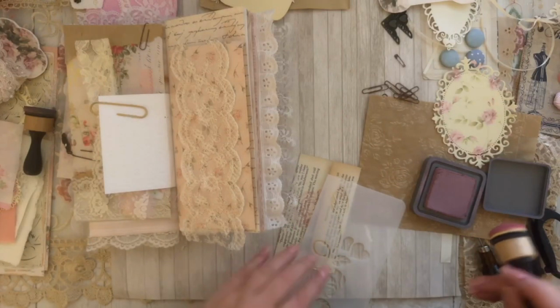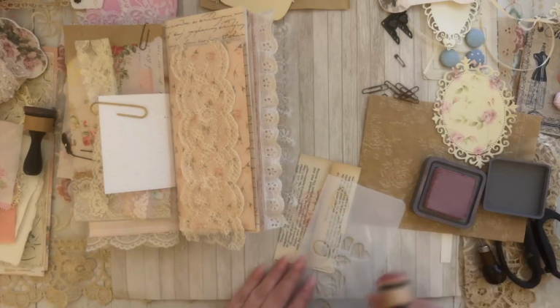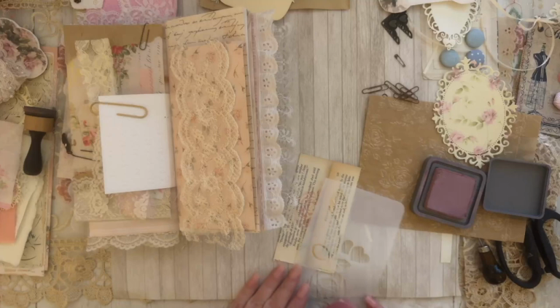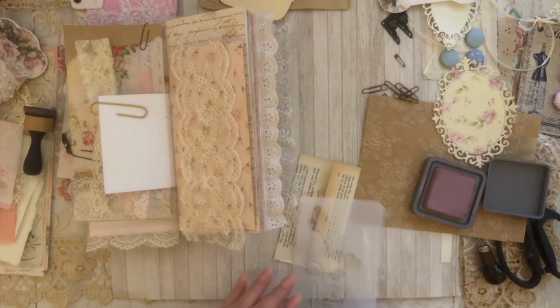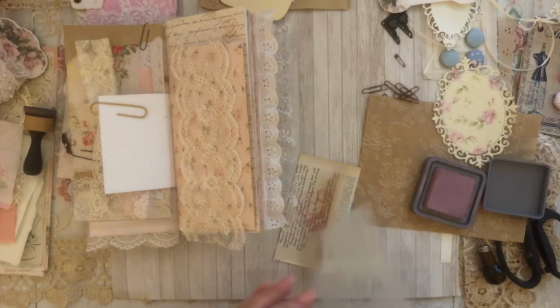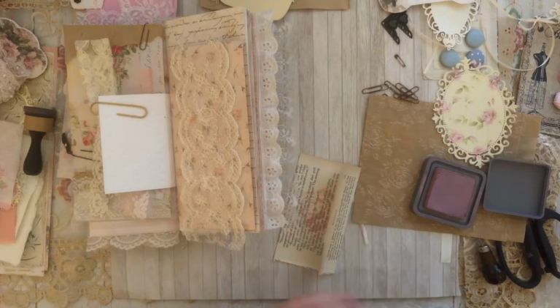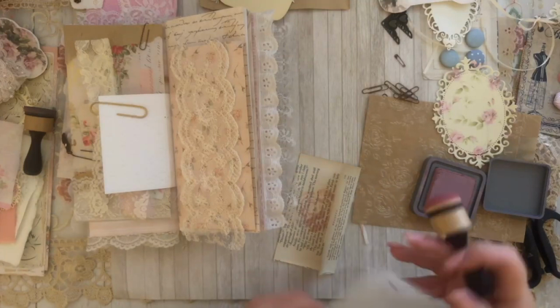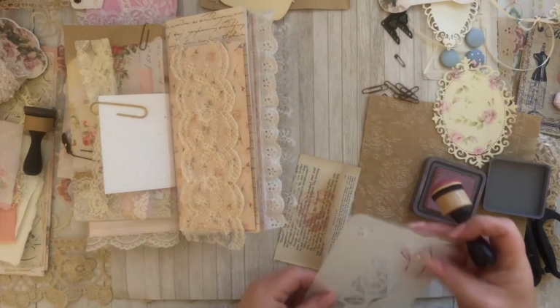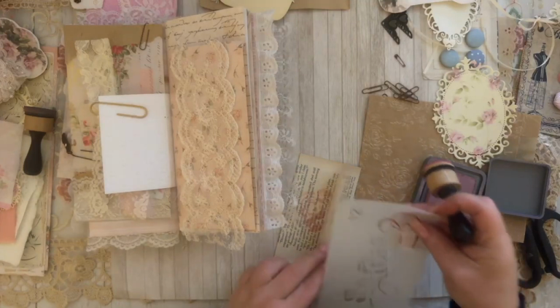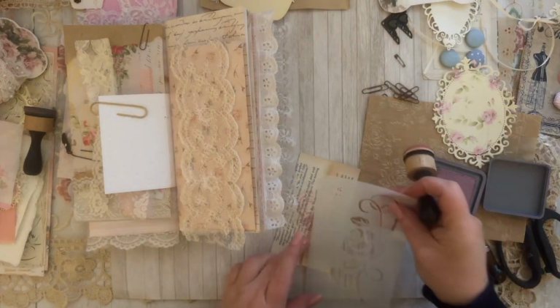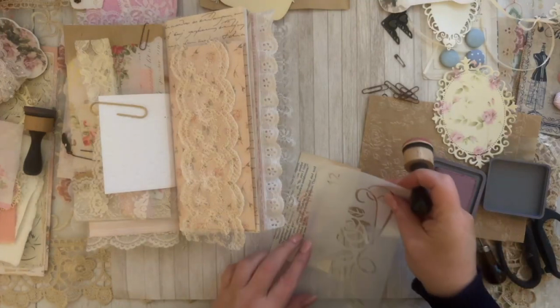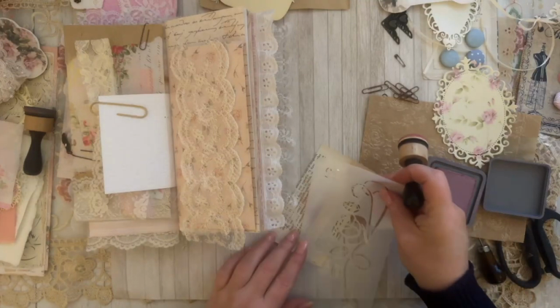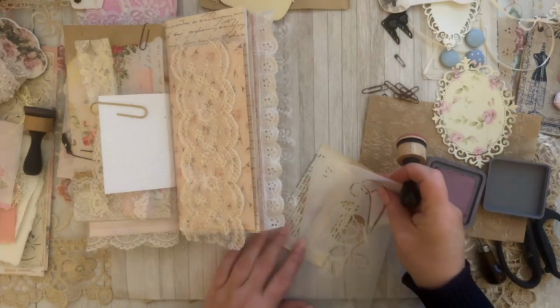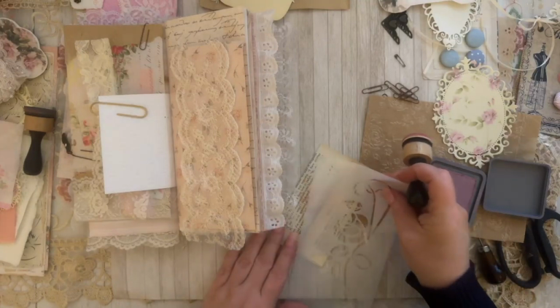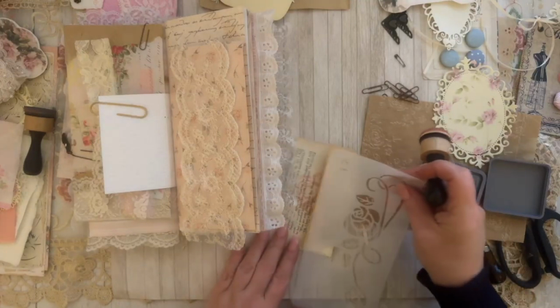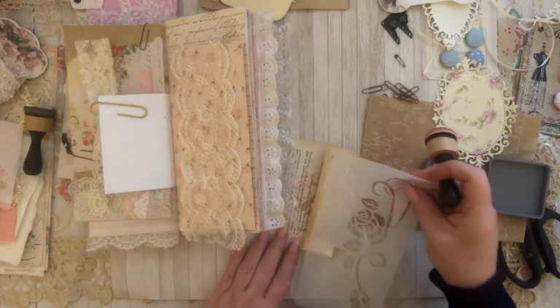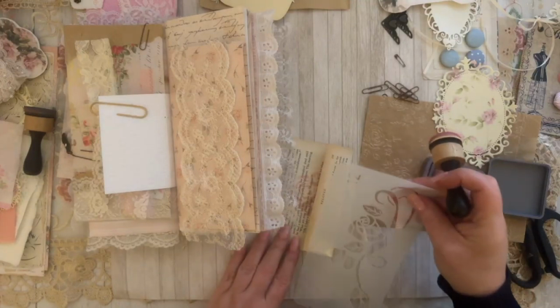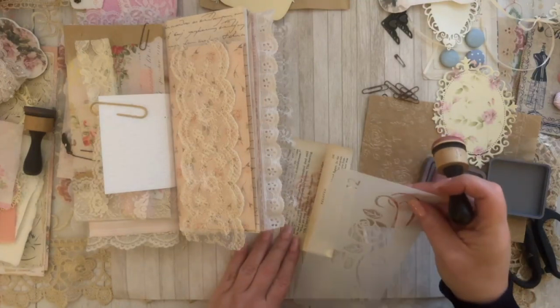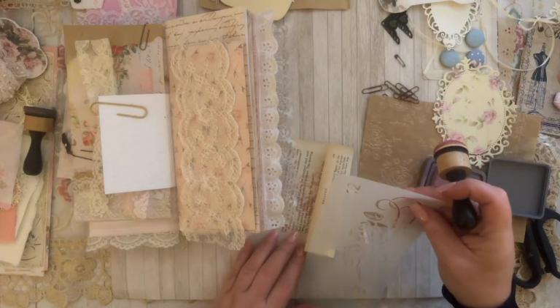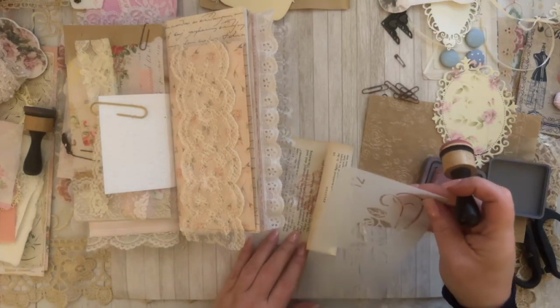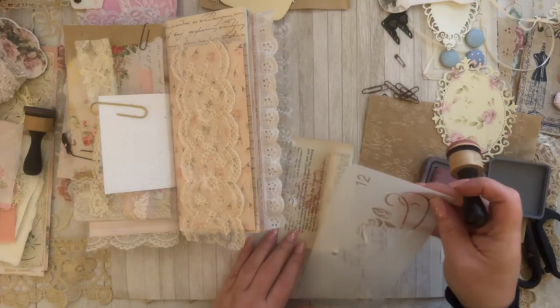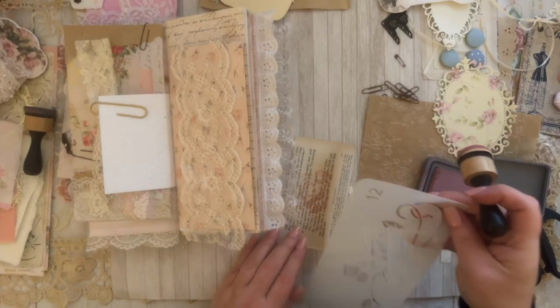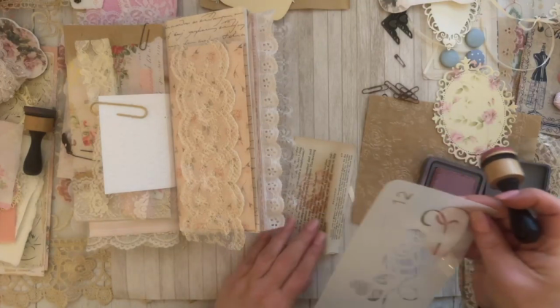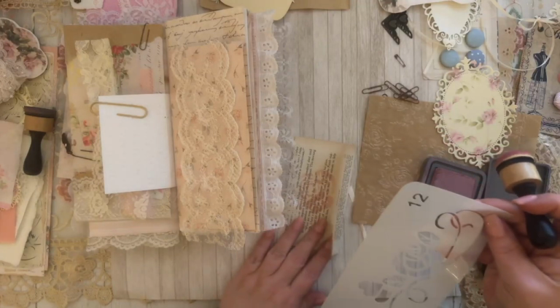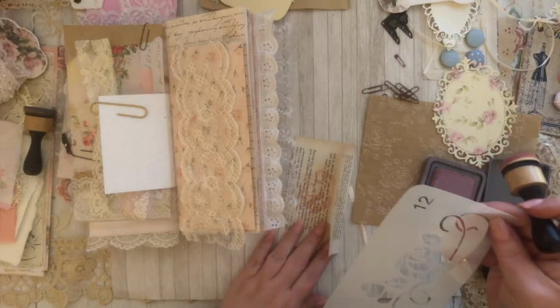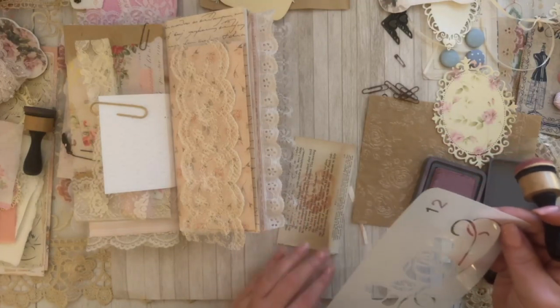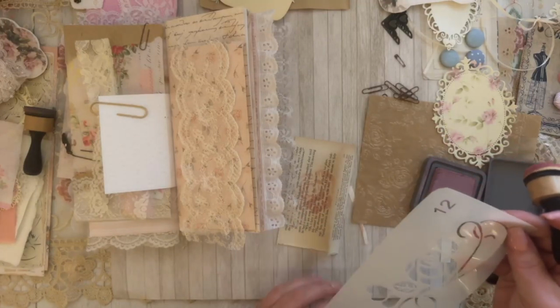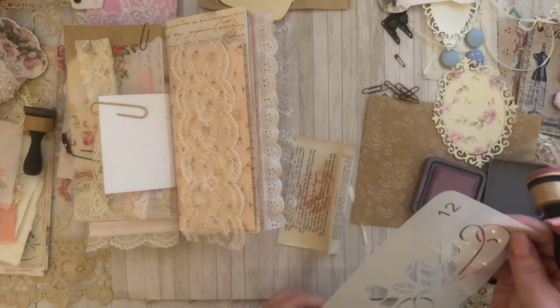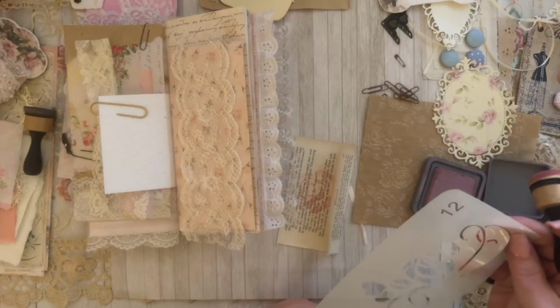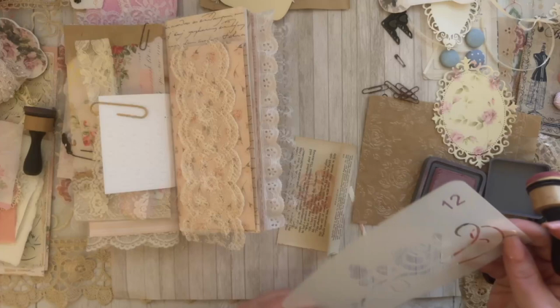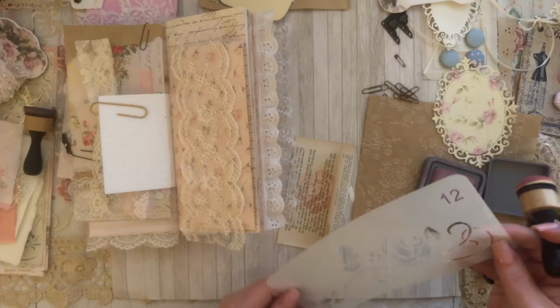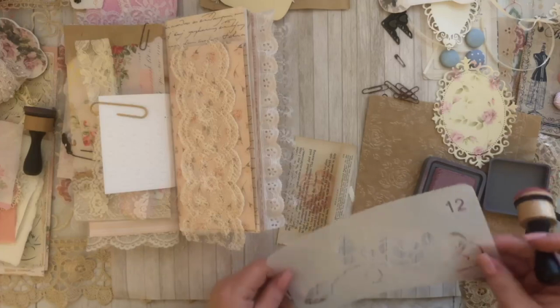There's like a little rose here on the stencil — actually that's a leaf.